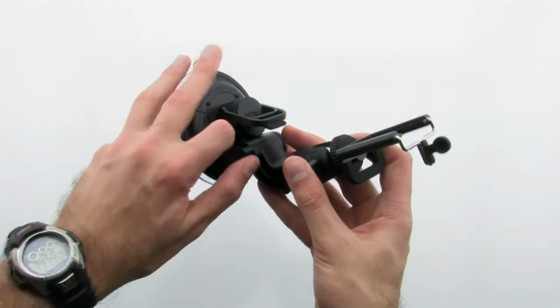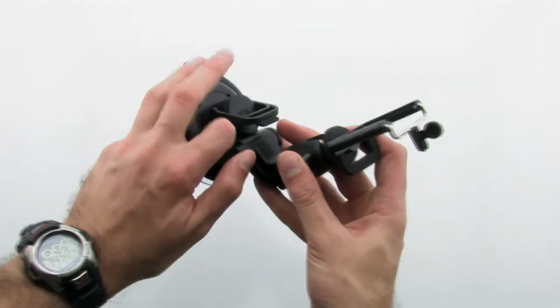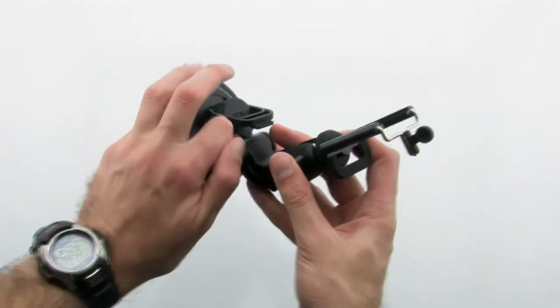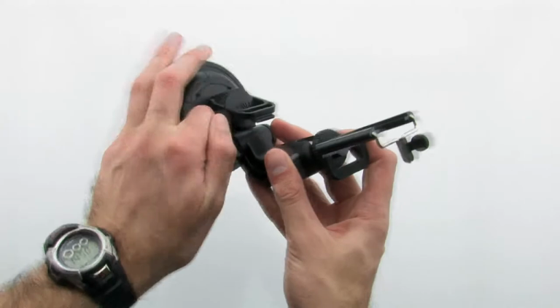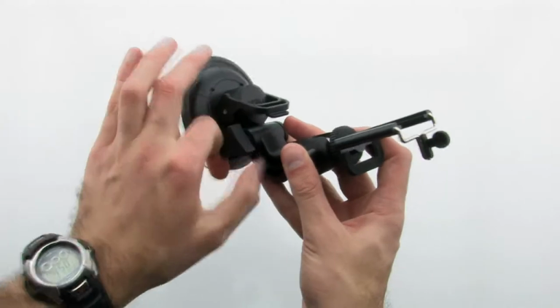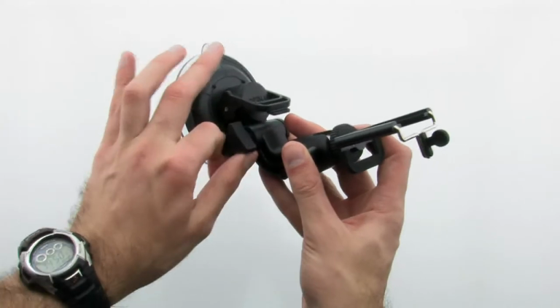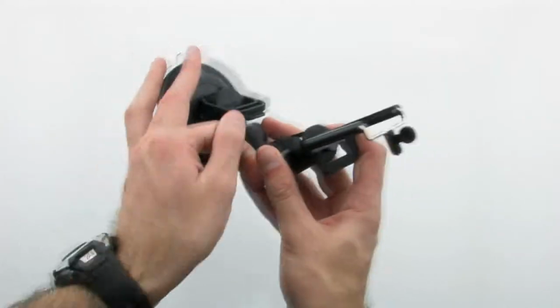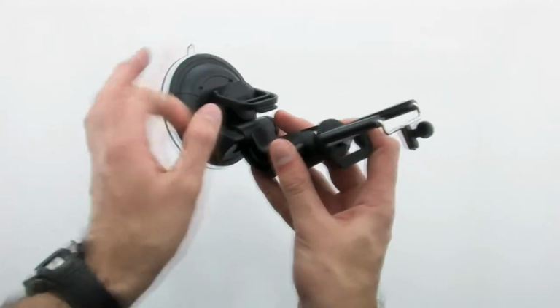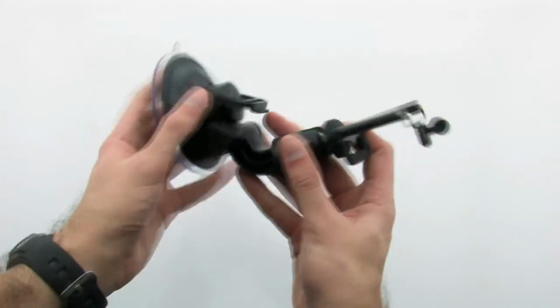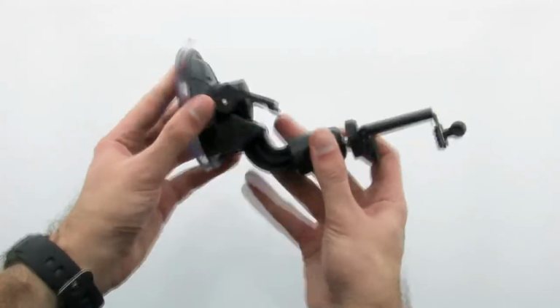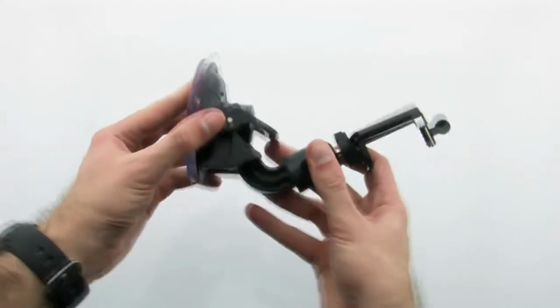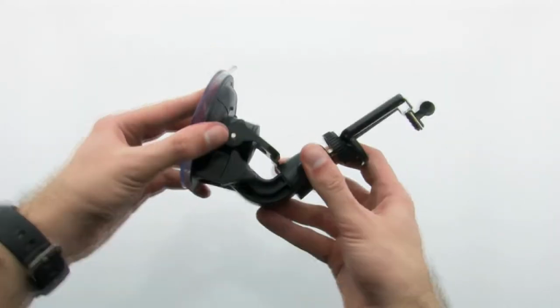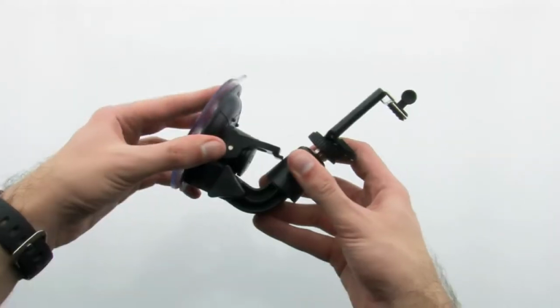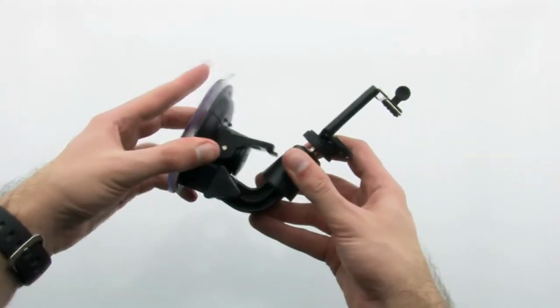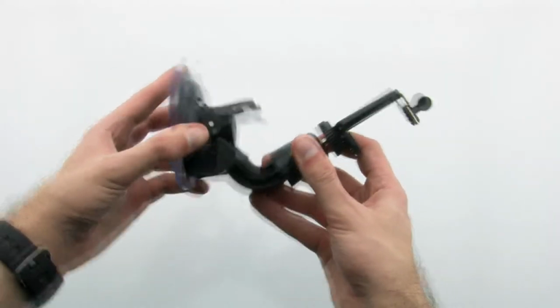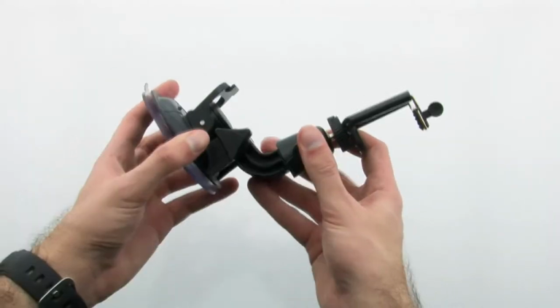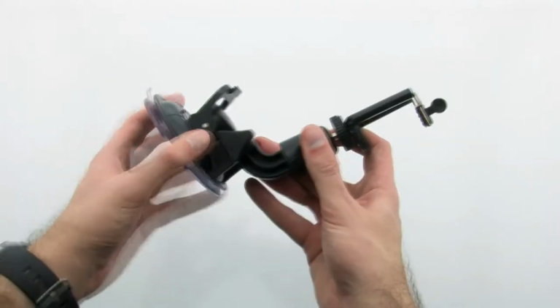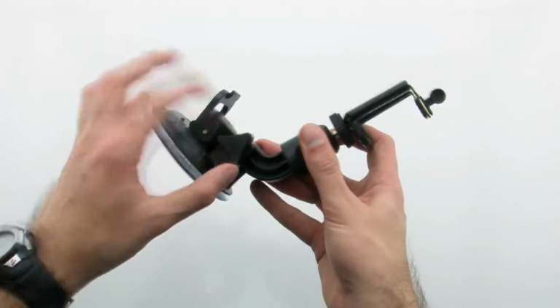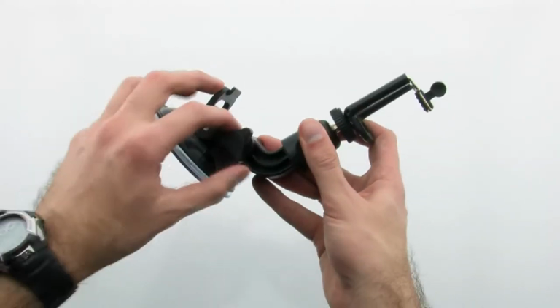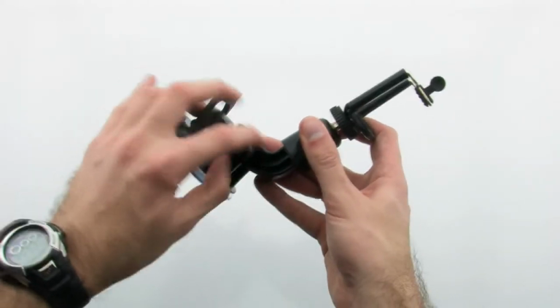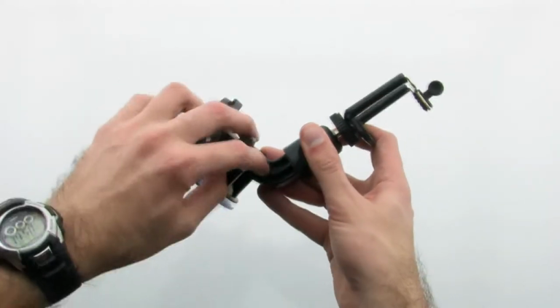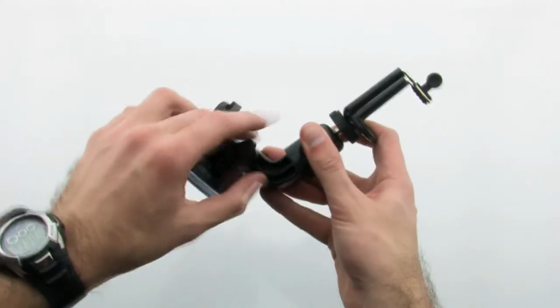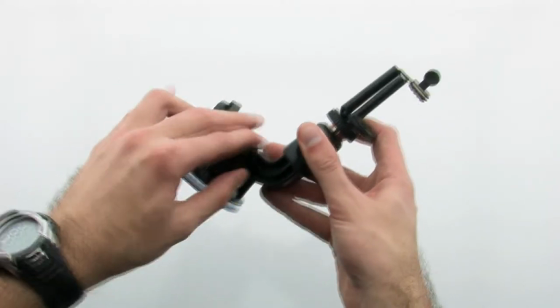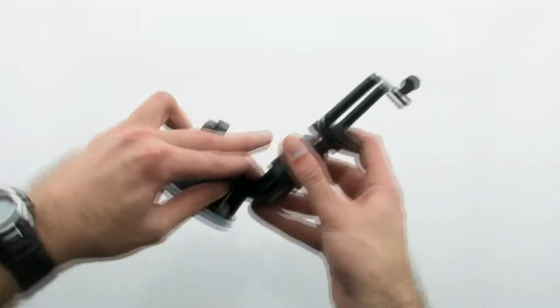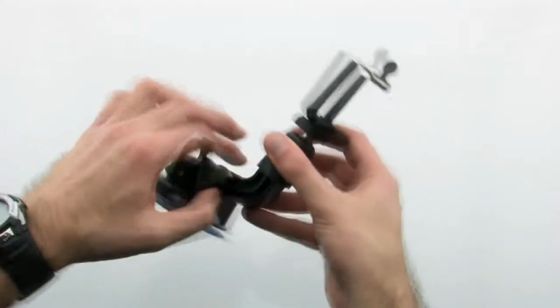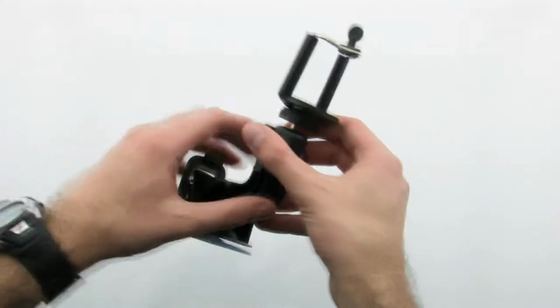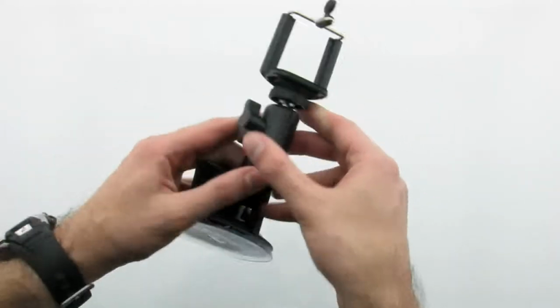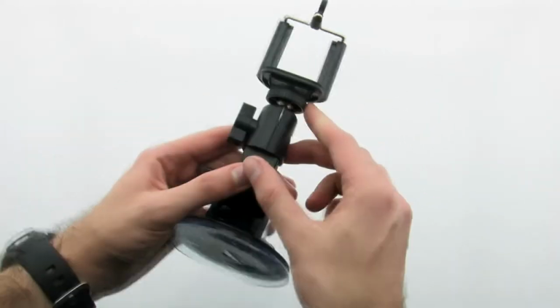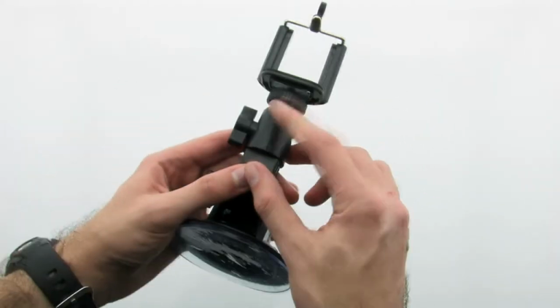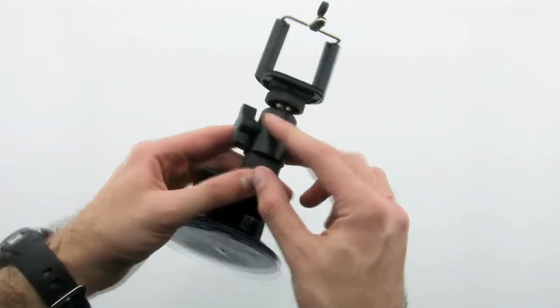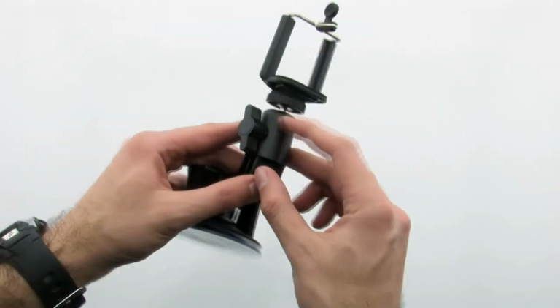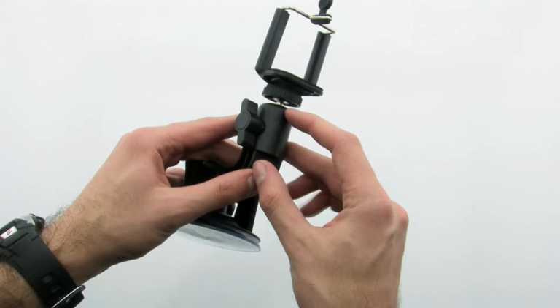The clamp features the ability to adjust and maneuver the main arm to allow for the best custom fit and location for your device.